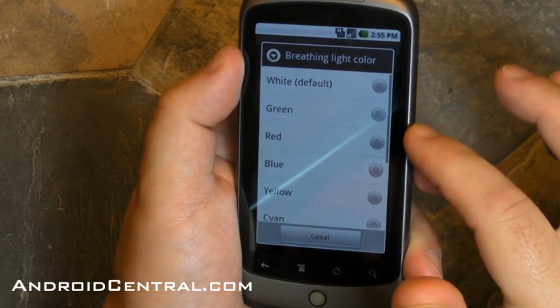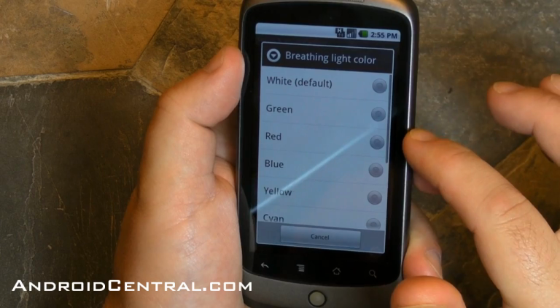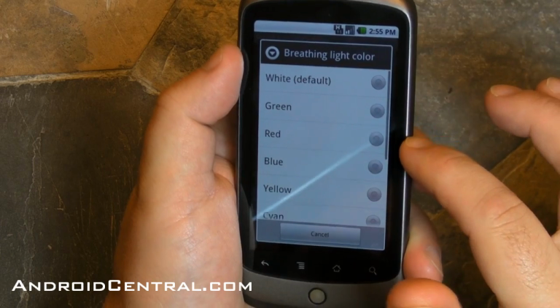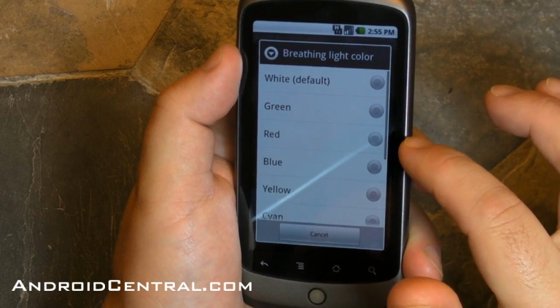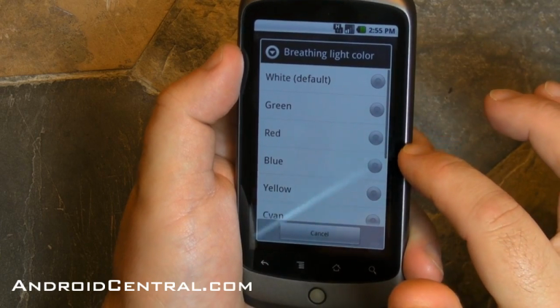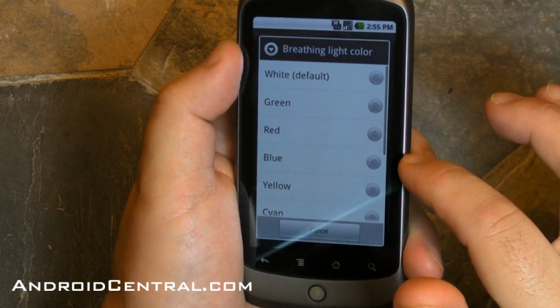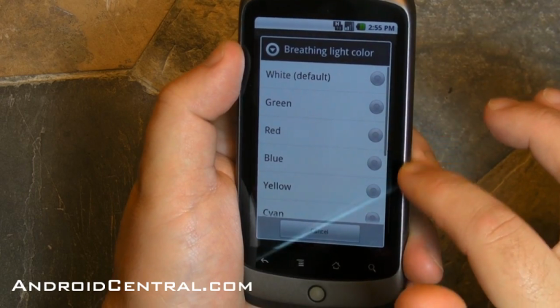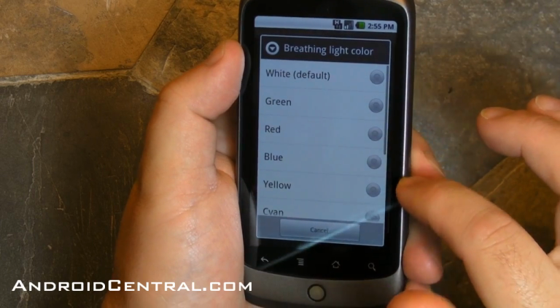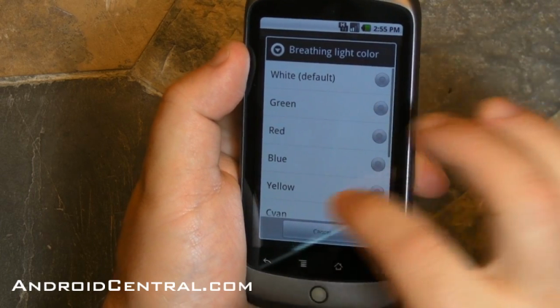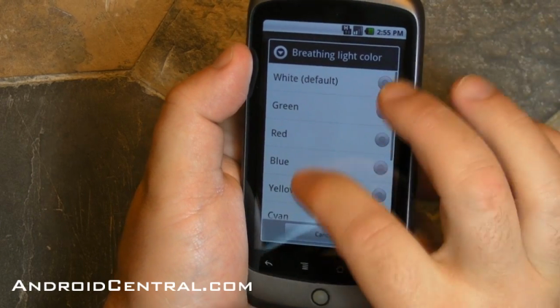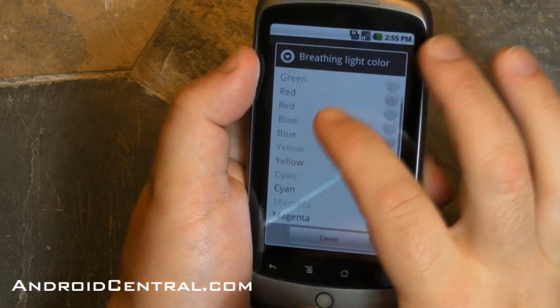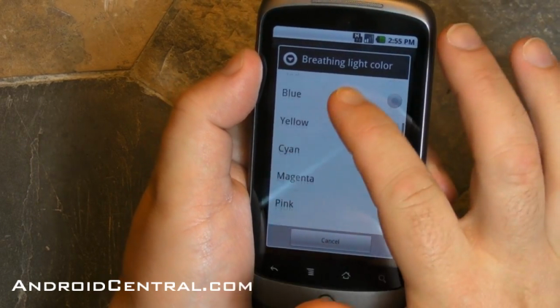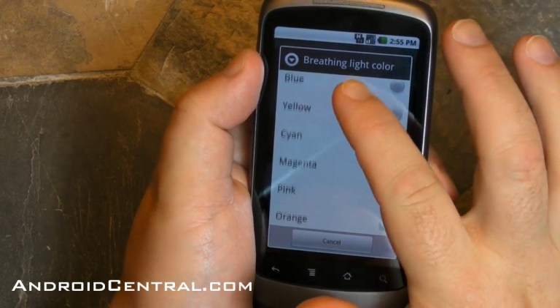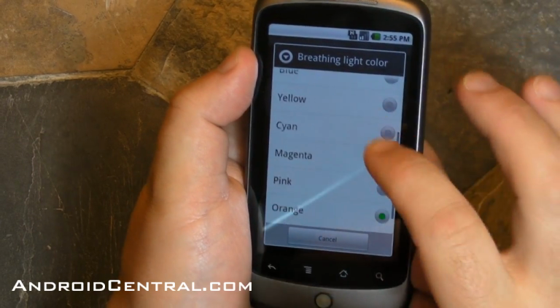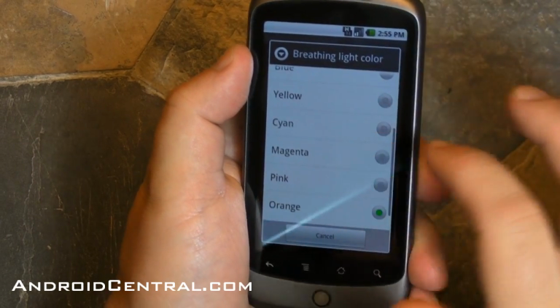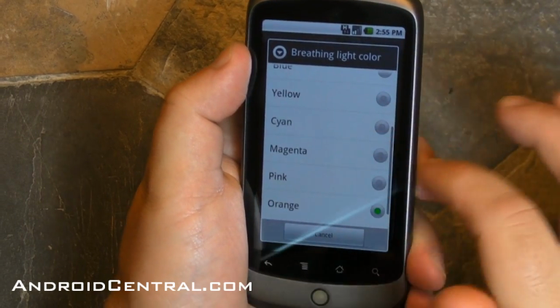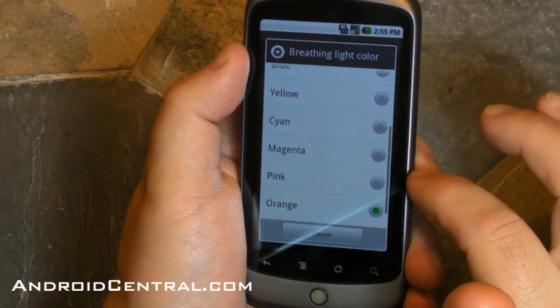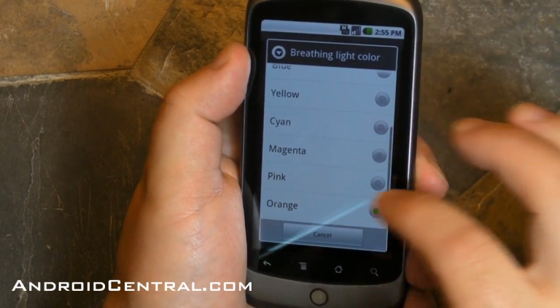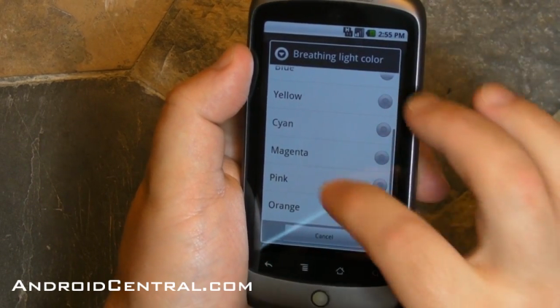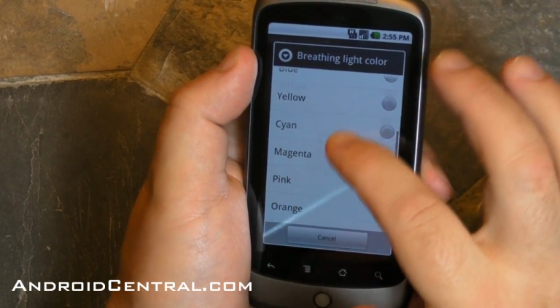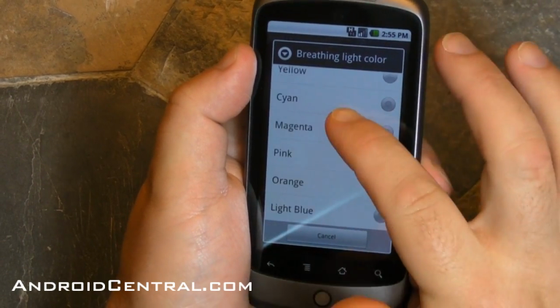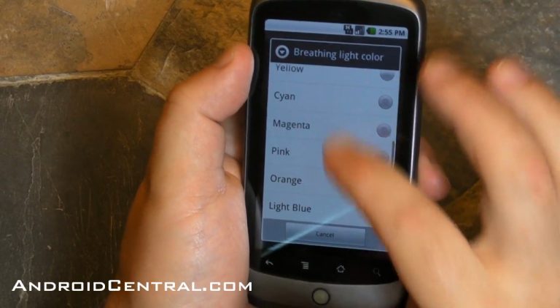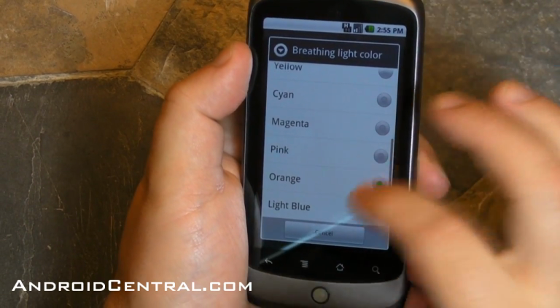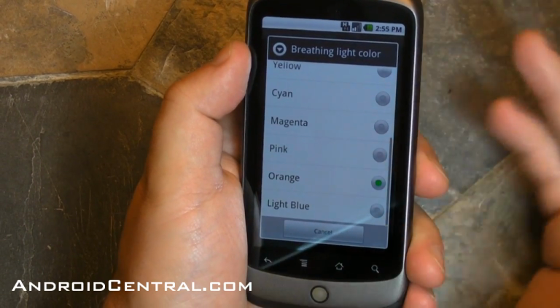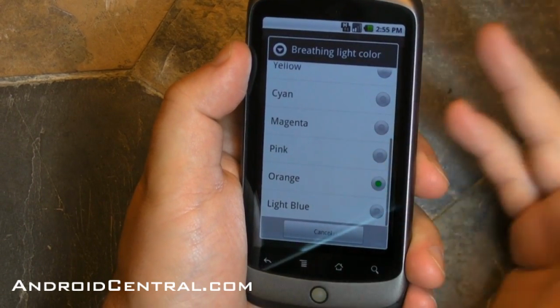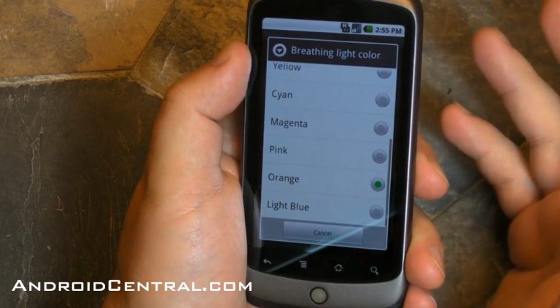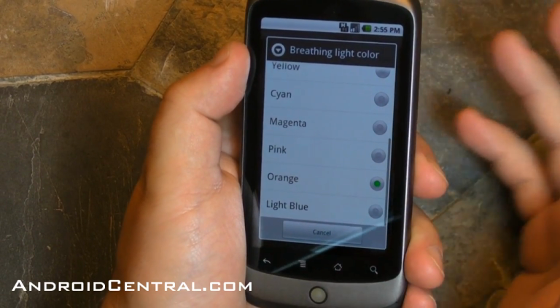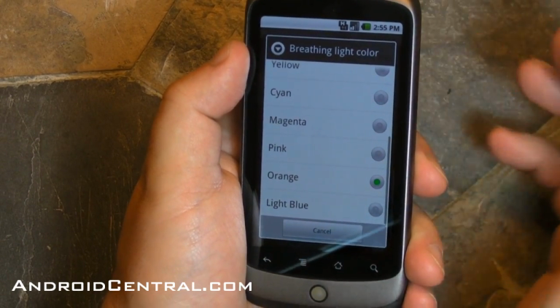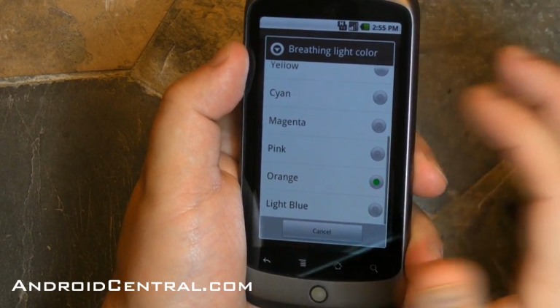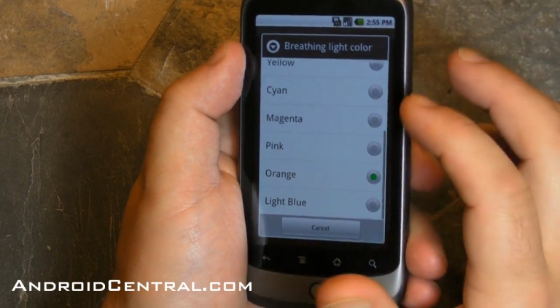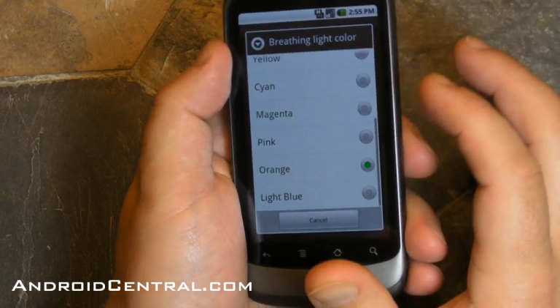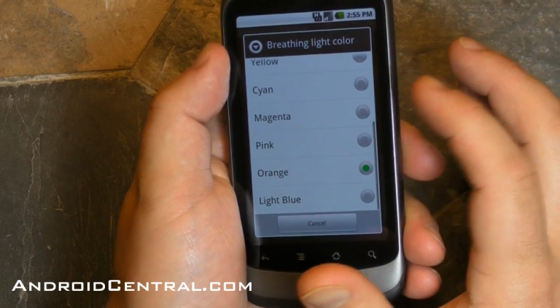You've got white, green, red, blue, yellow, cyan, magenta, pink, orange, and light blue.